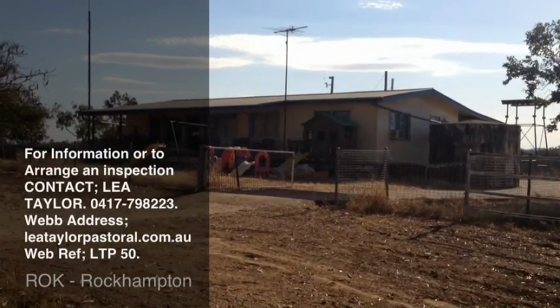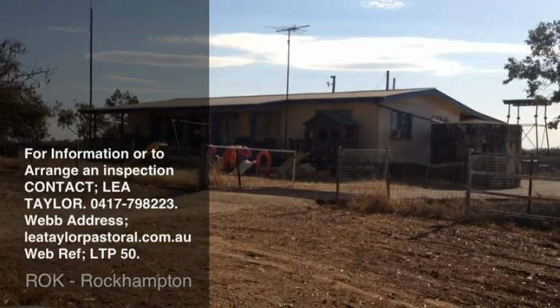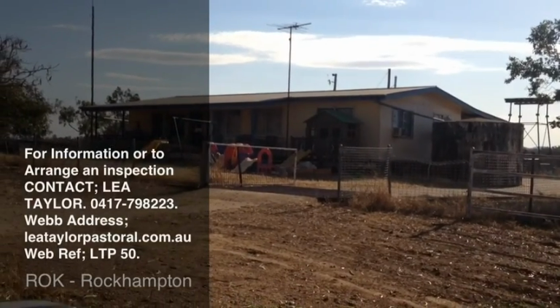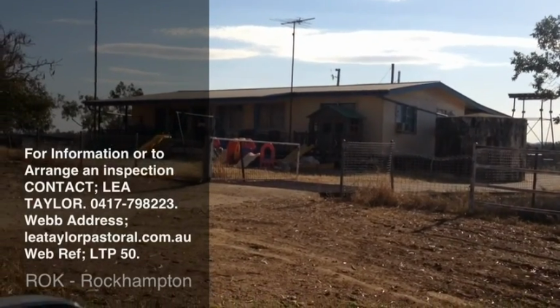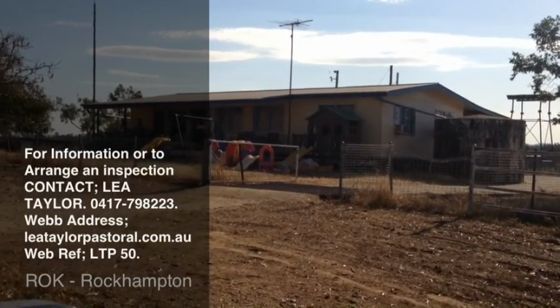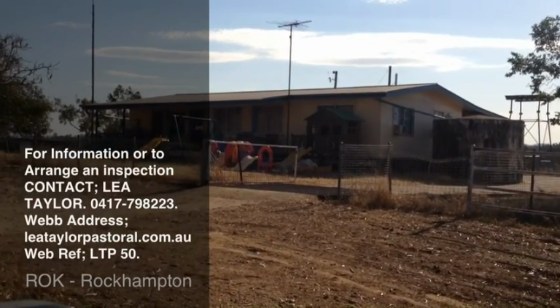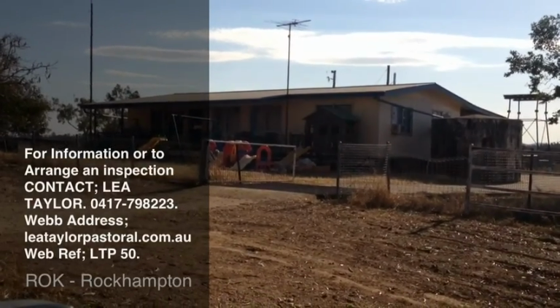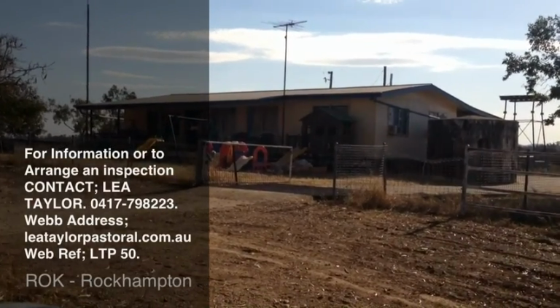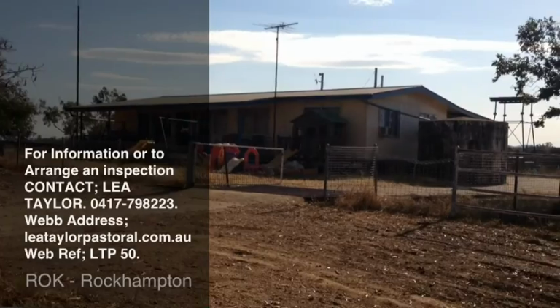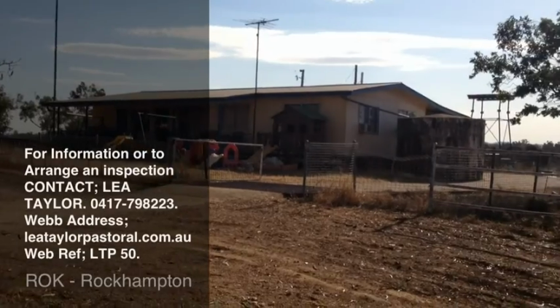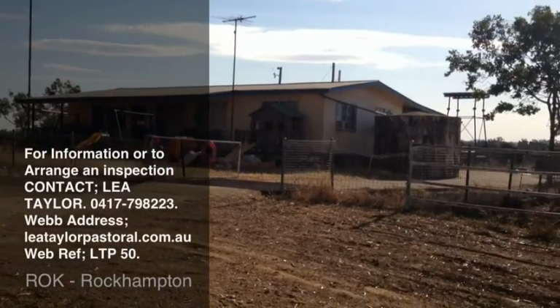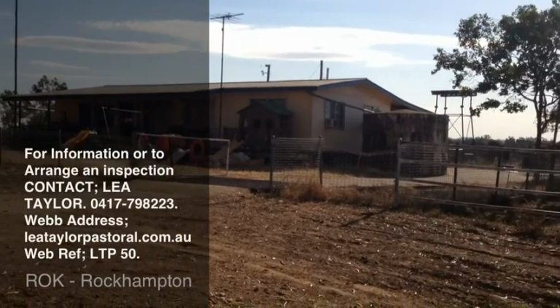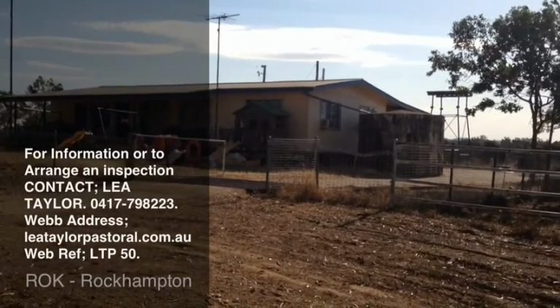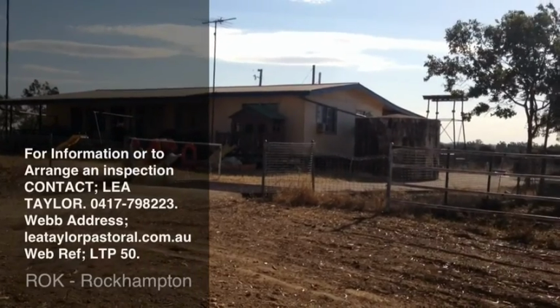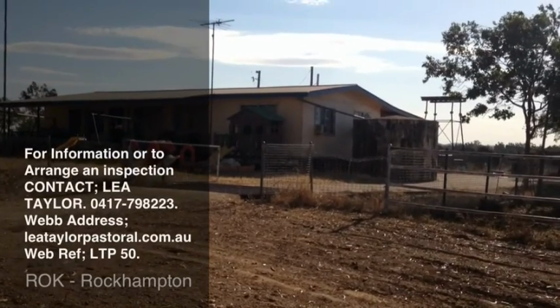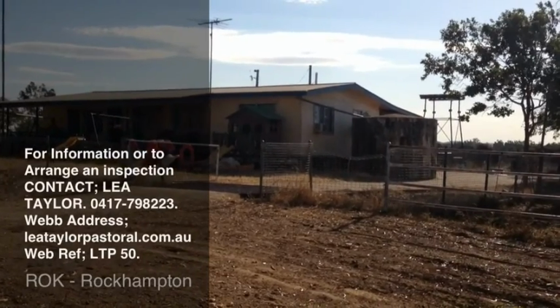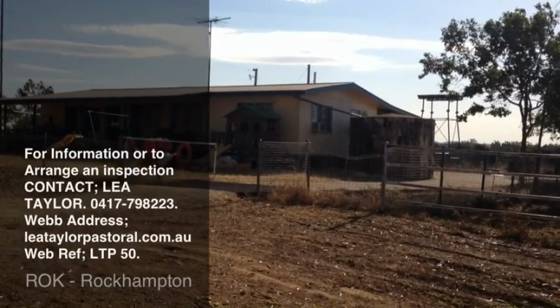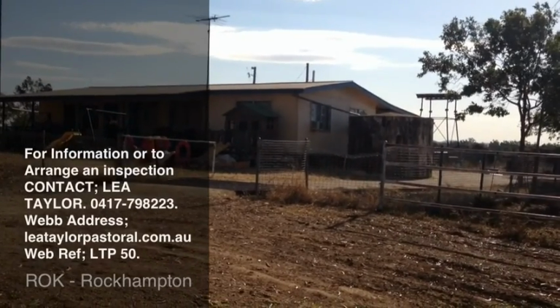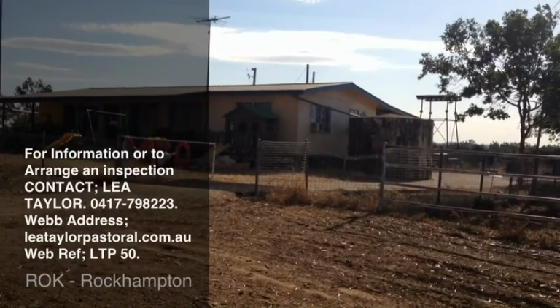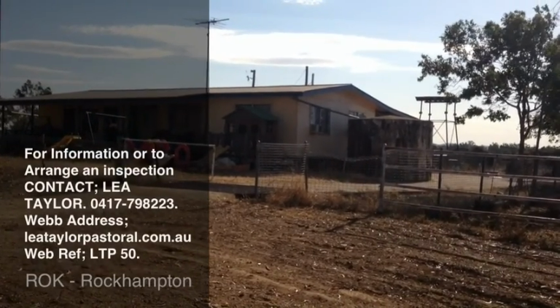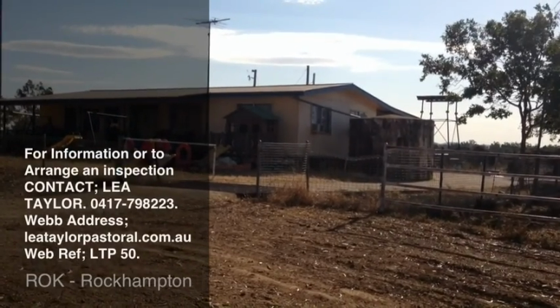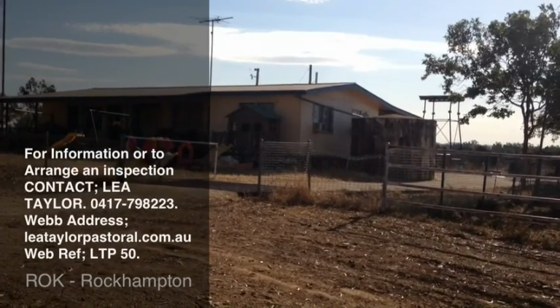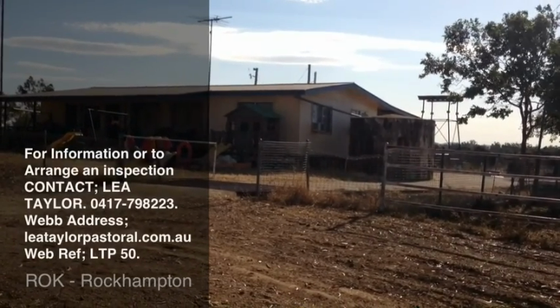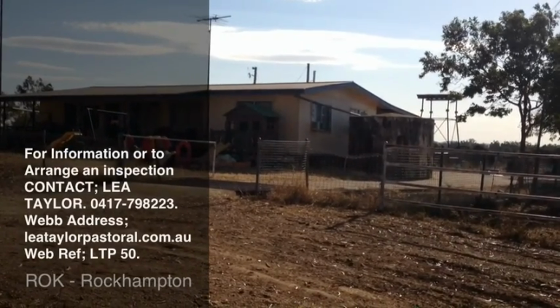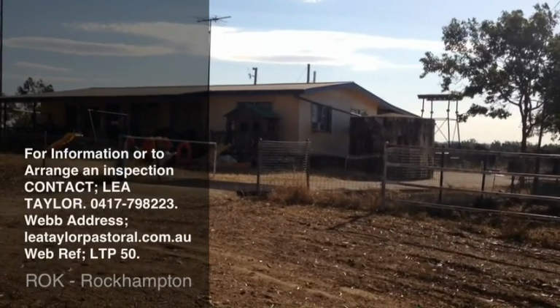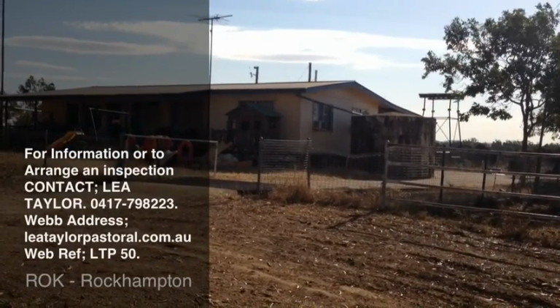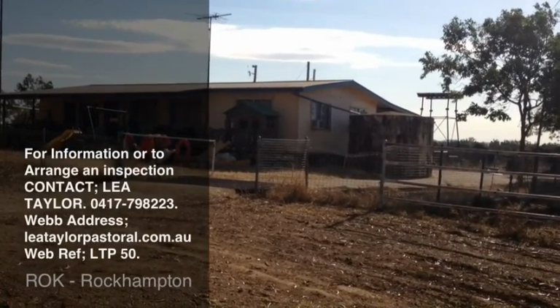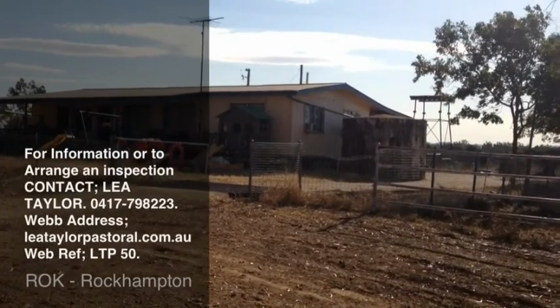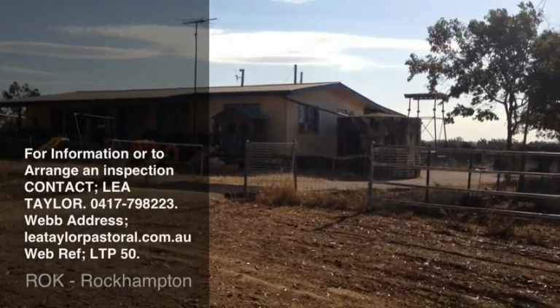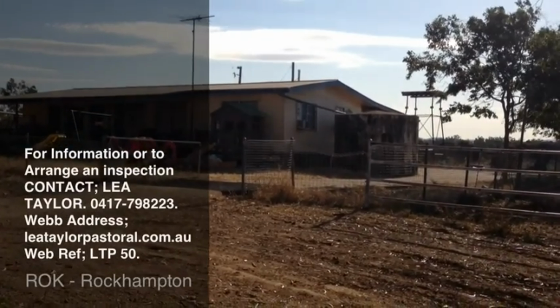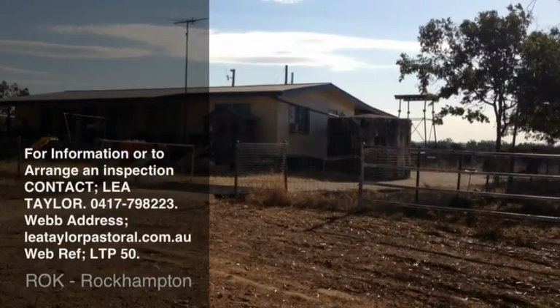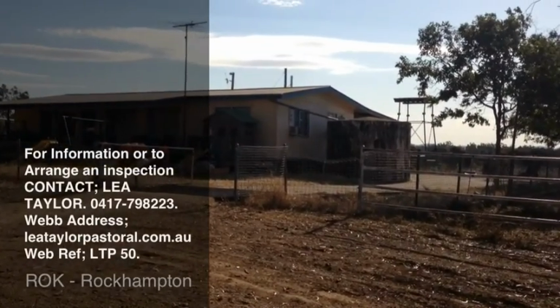Give me a call - I'd love to show you through these places, and I'm sure they will be of interest to you one way or another.